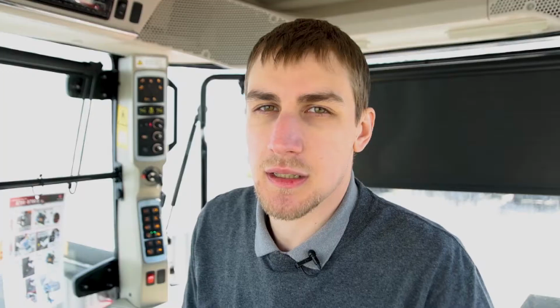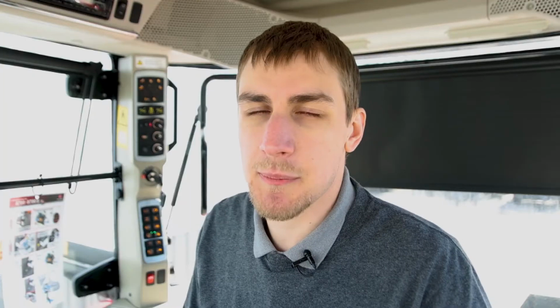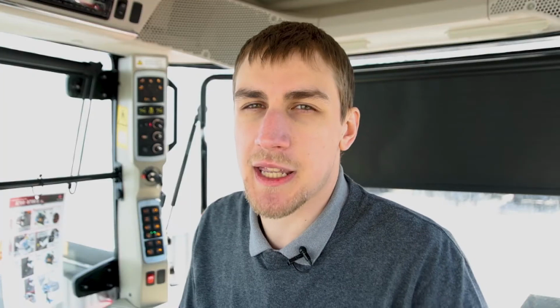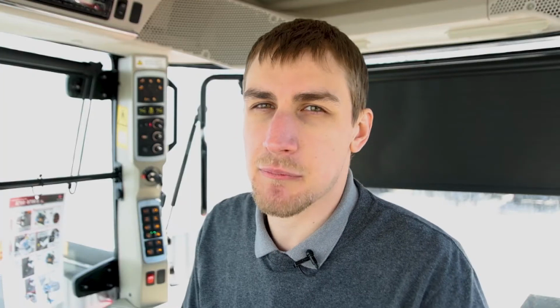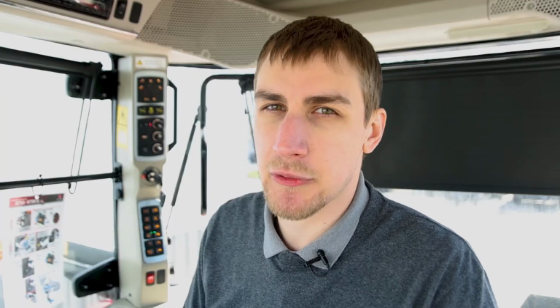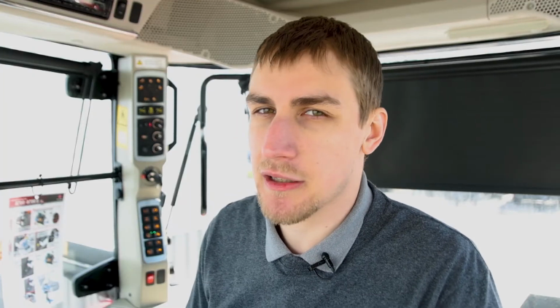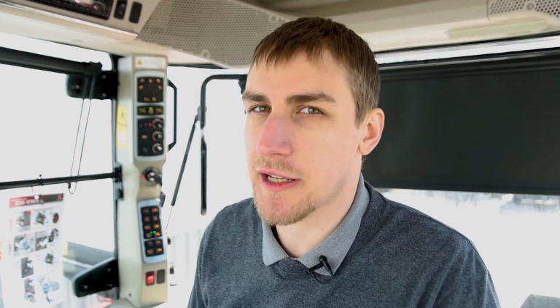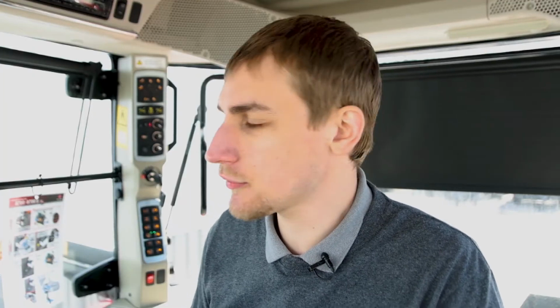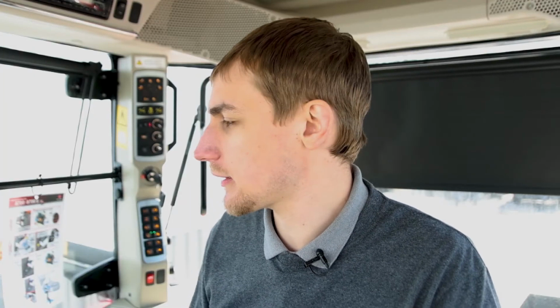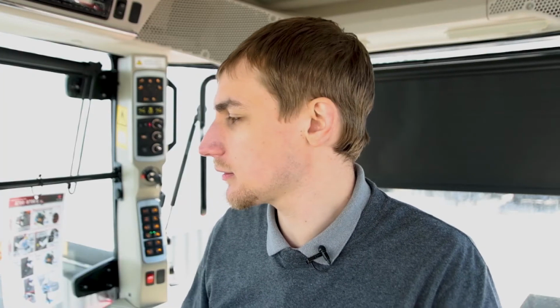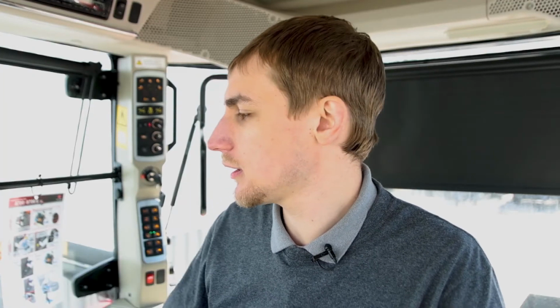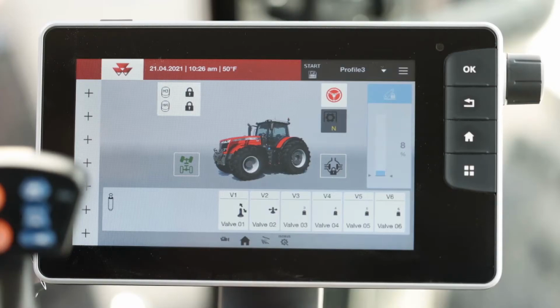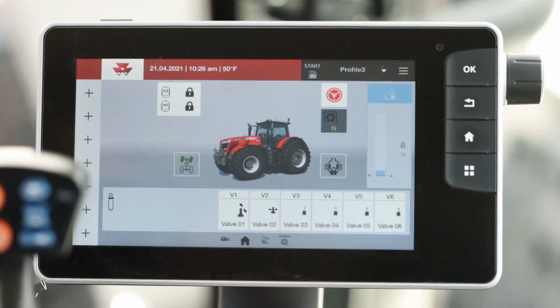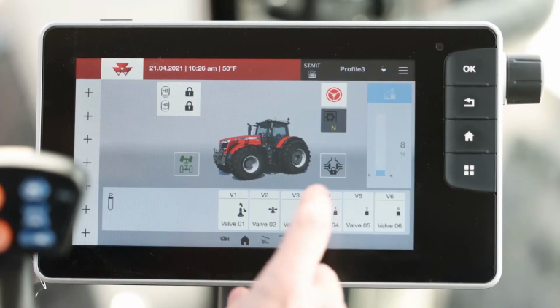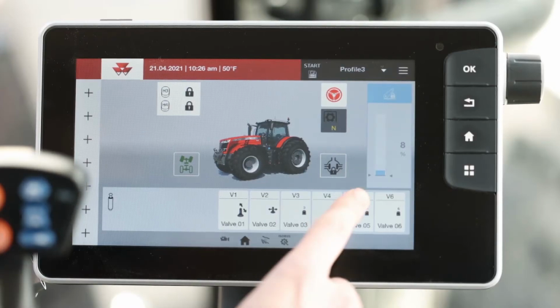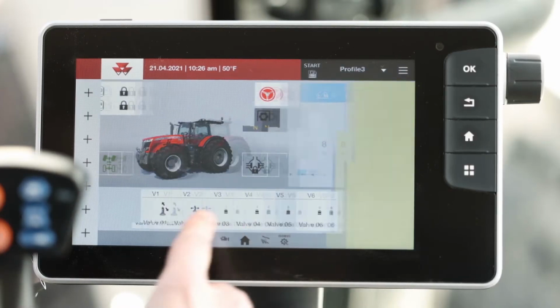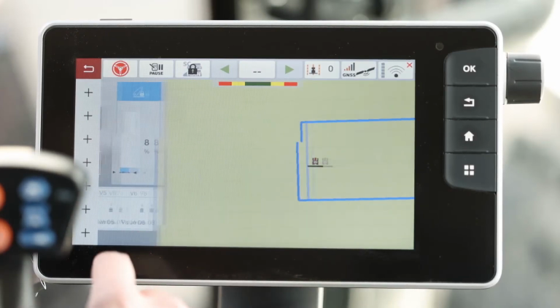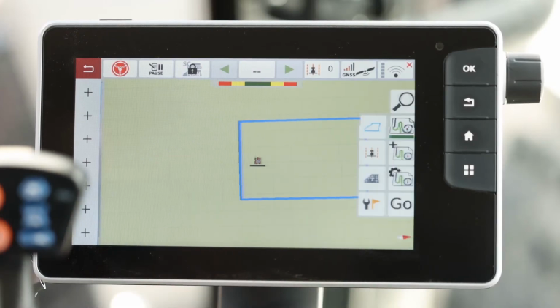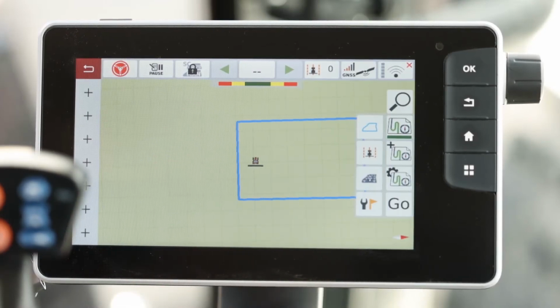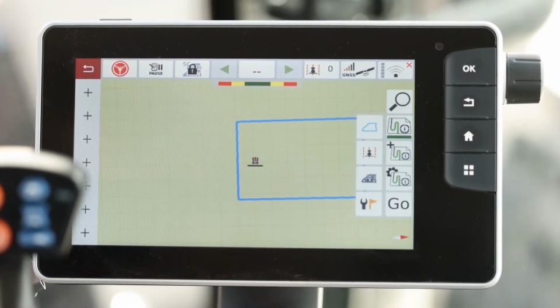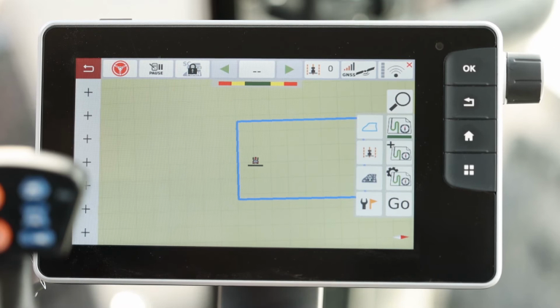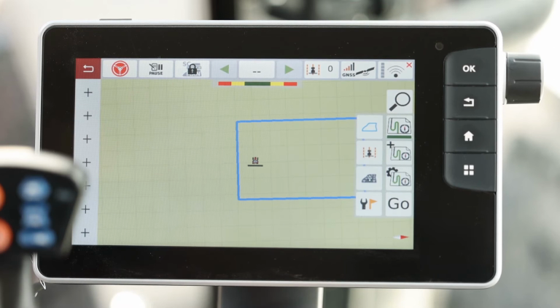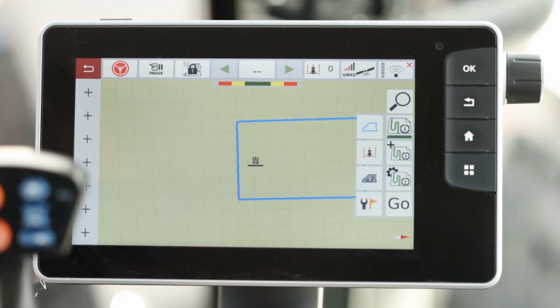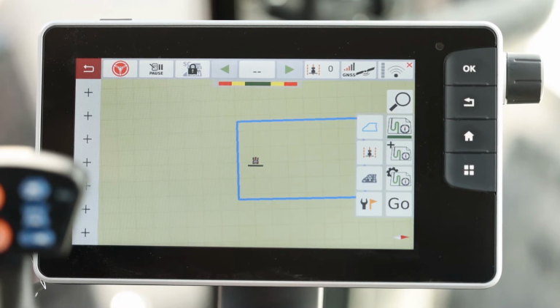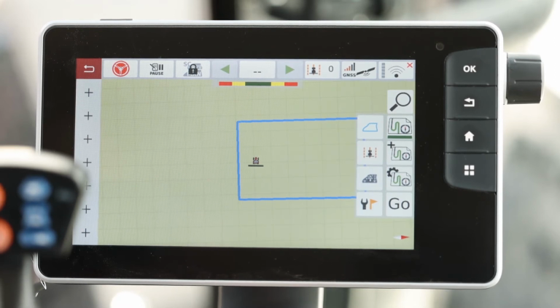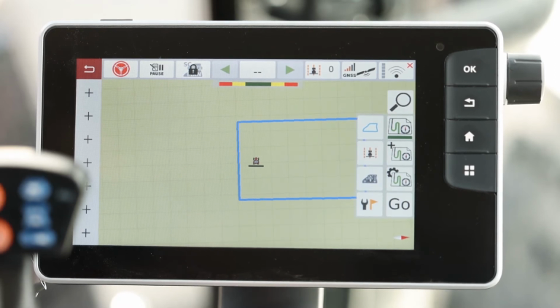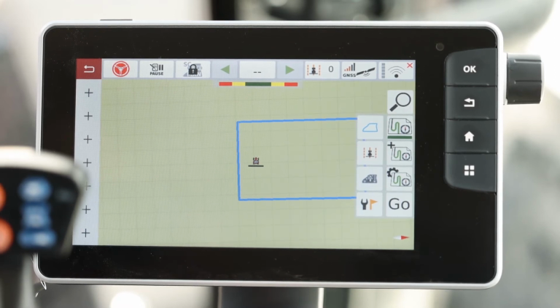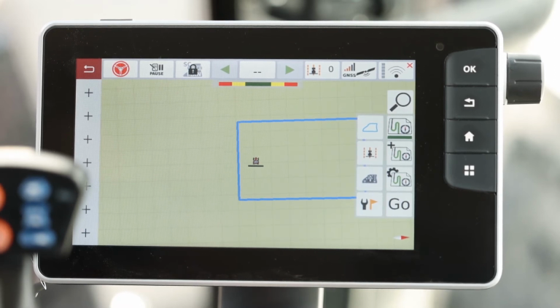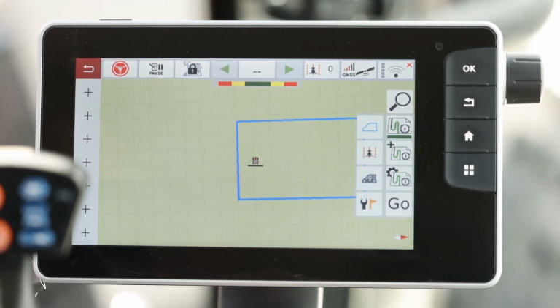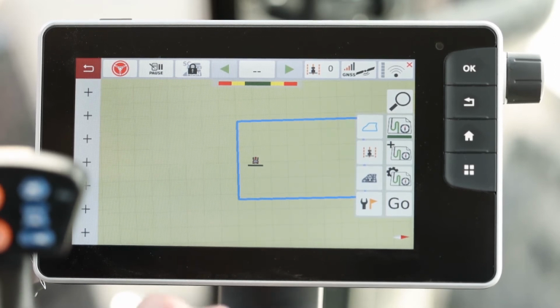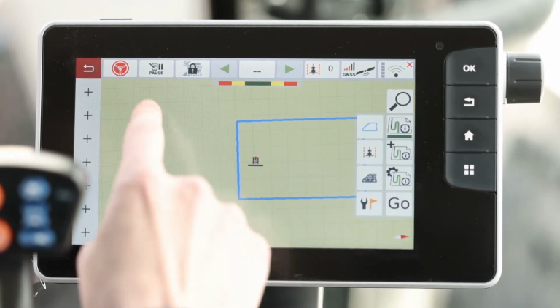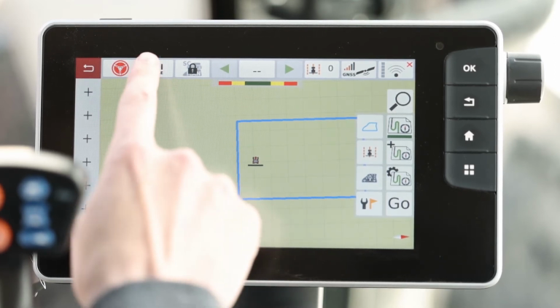Up in the cab, we're ready to create our new task. We'll start this by navigating to the map screen. From the map screen, we'll hit the task button.